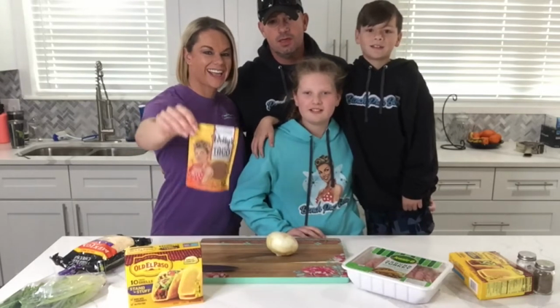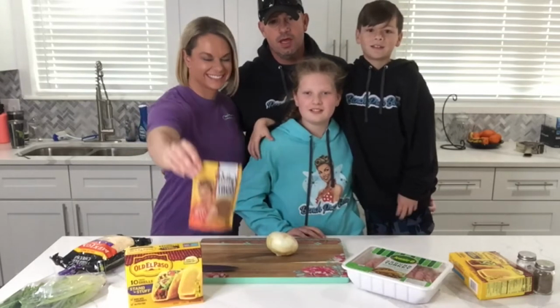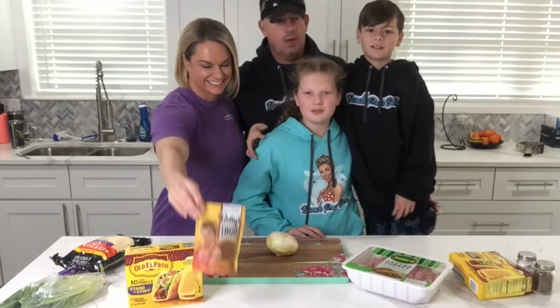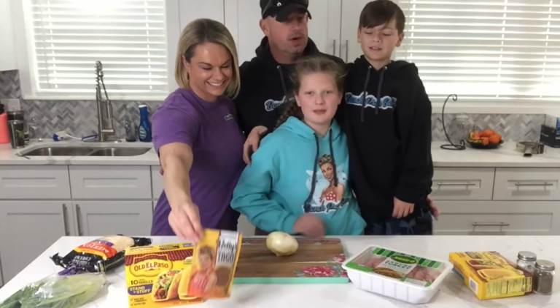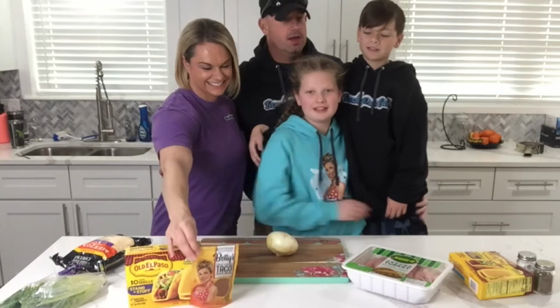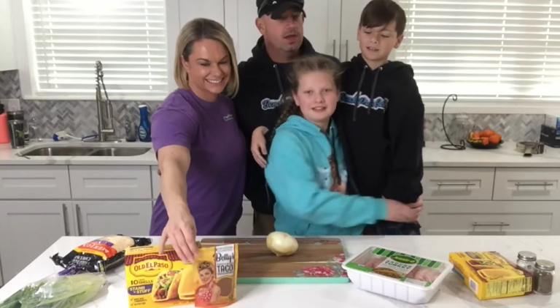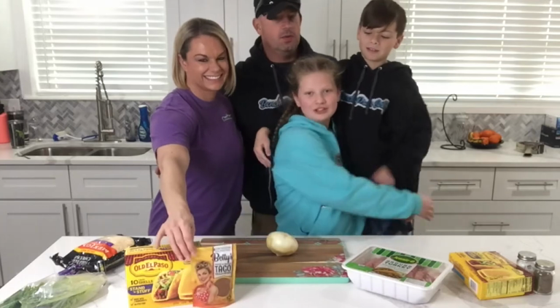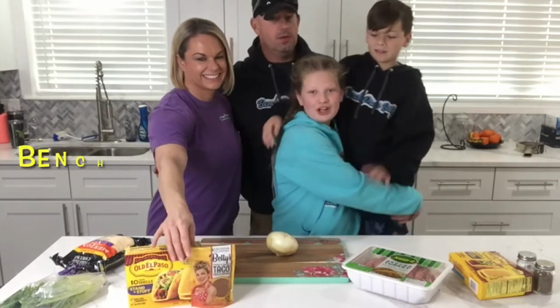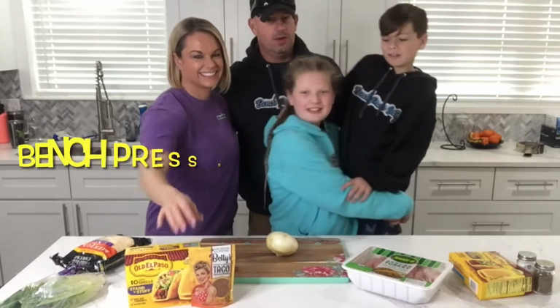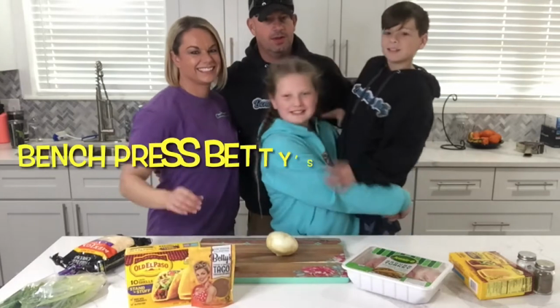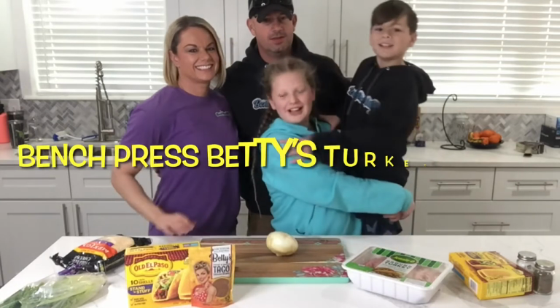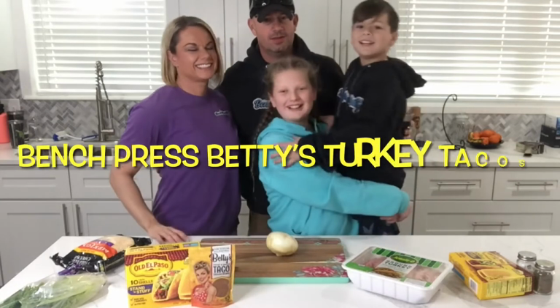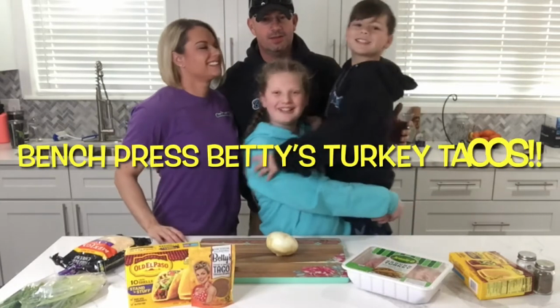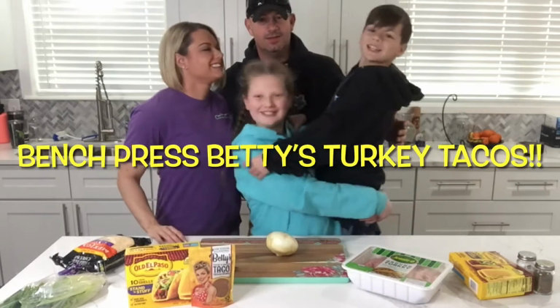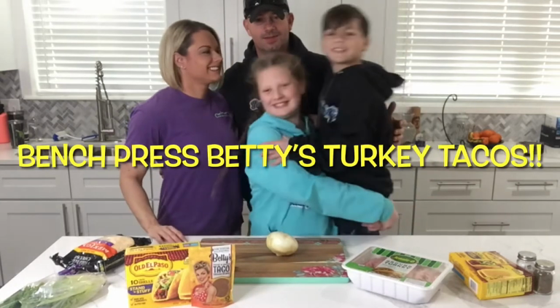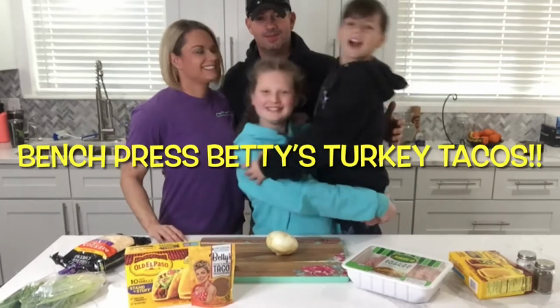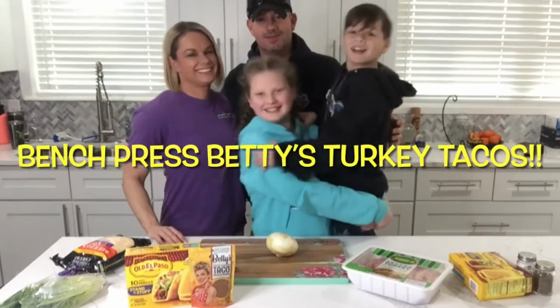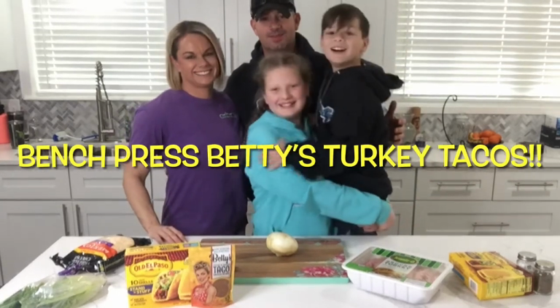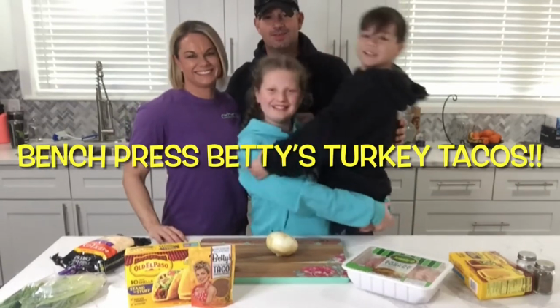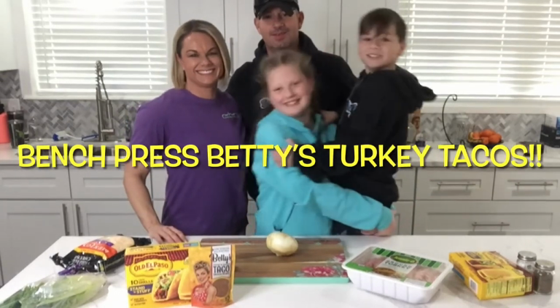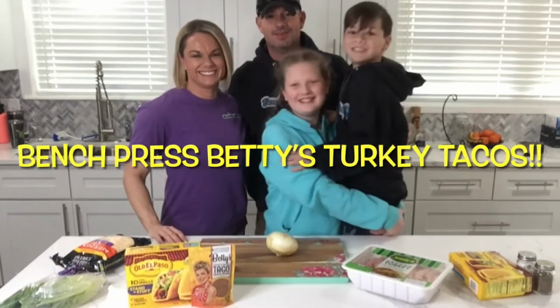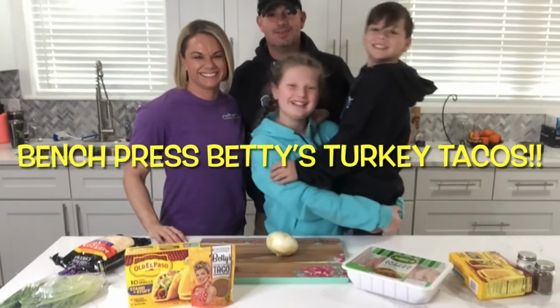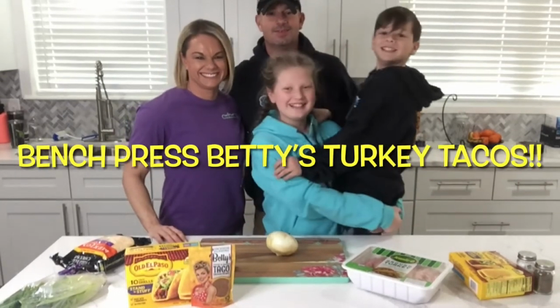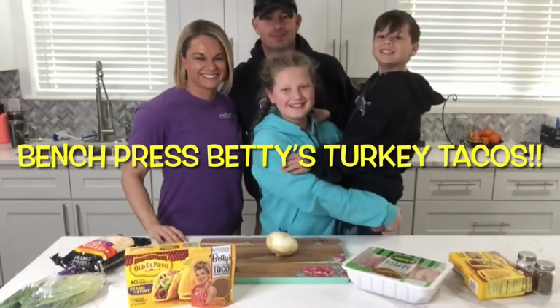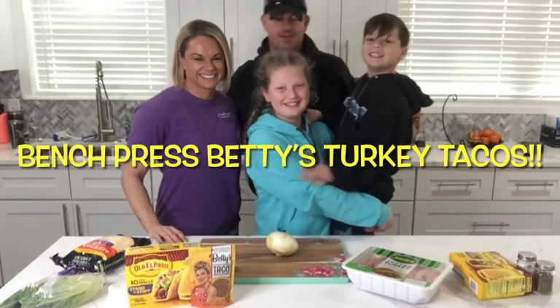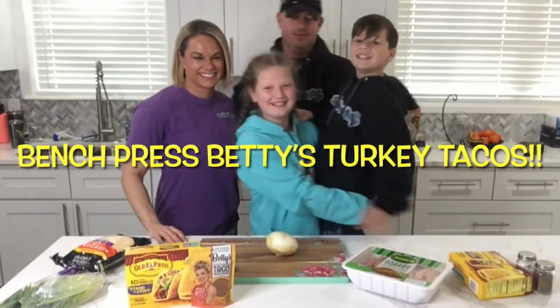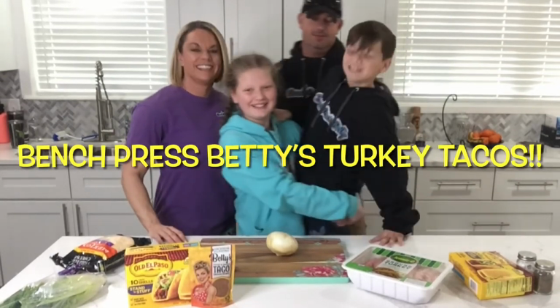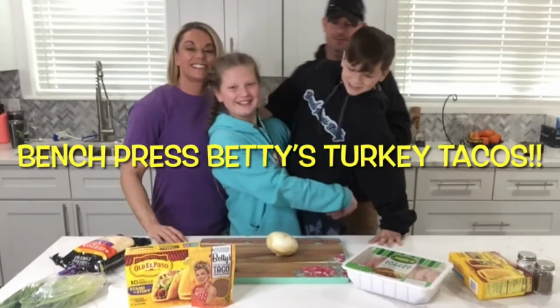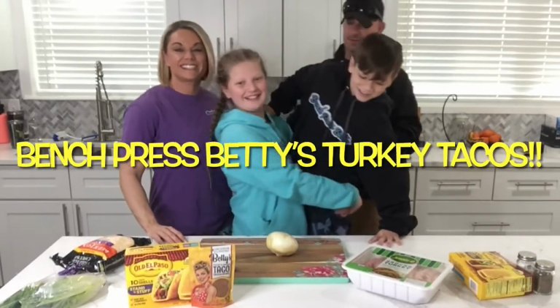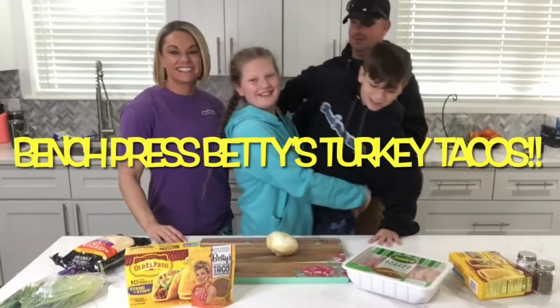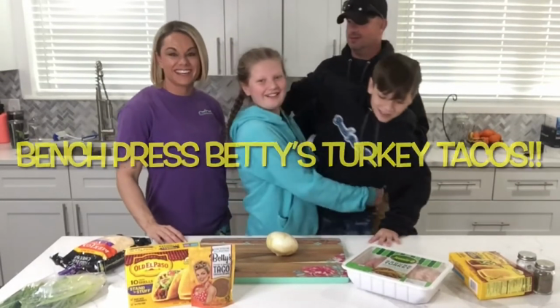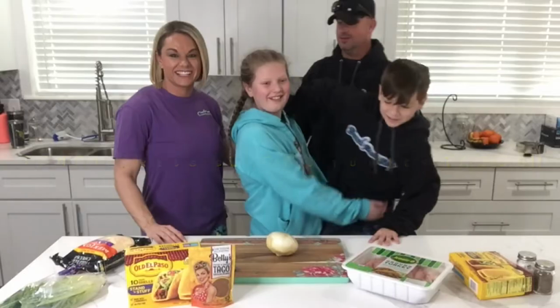So we're good. Turkey tacos! So let's get started.